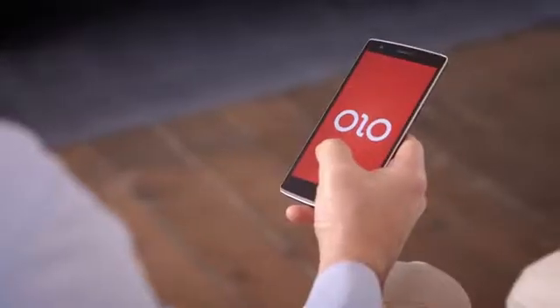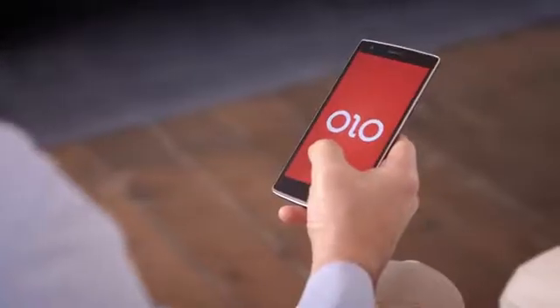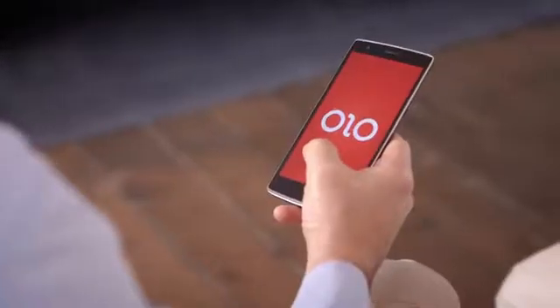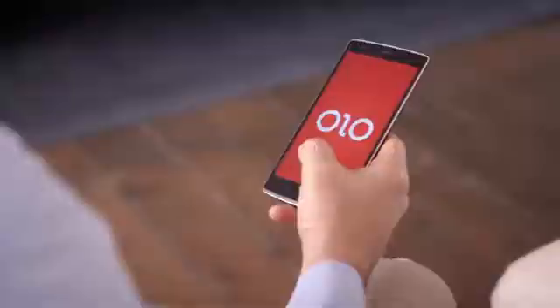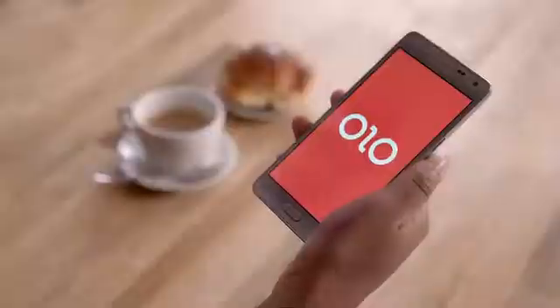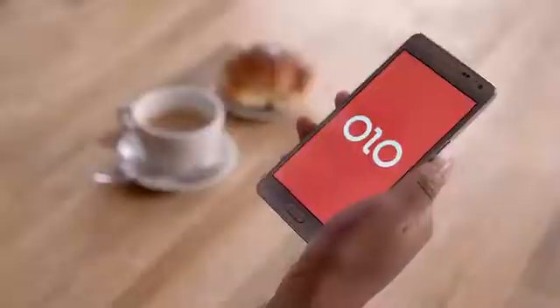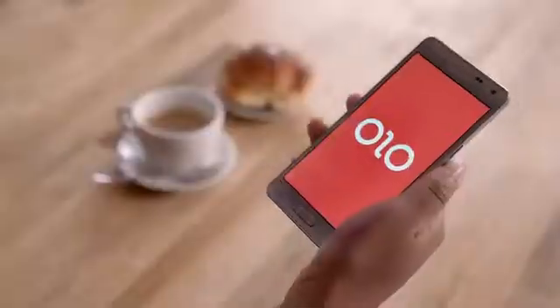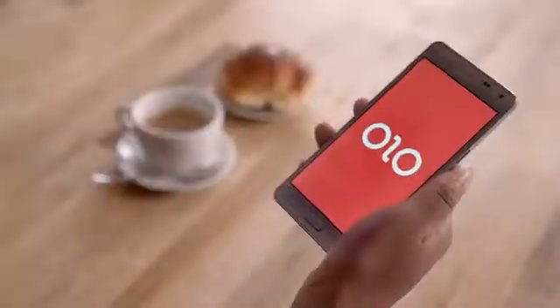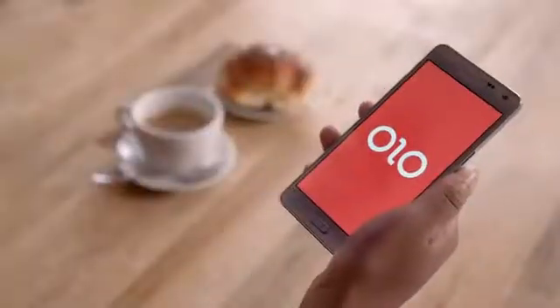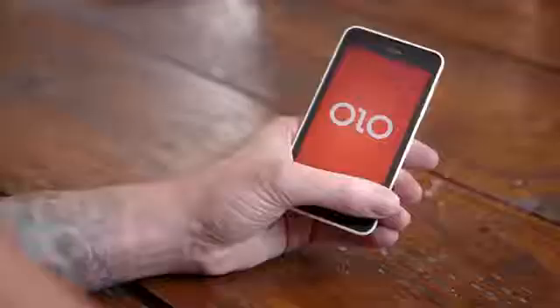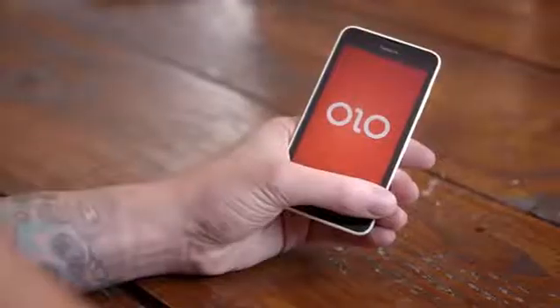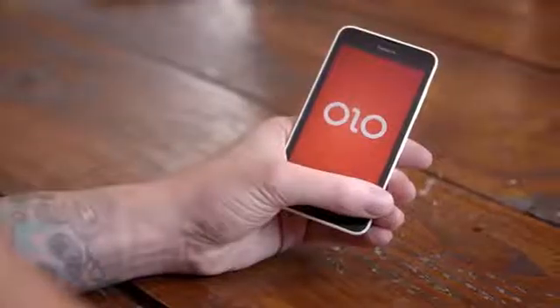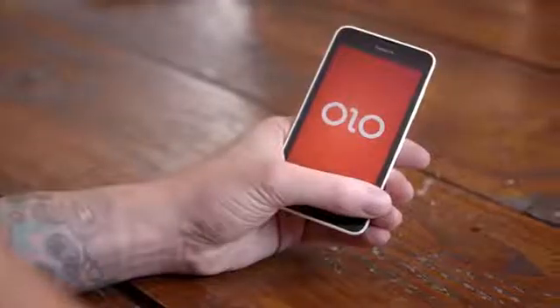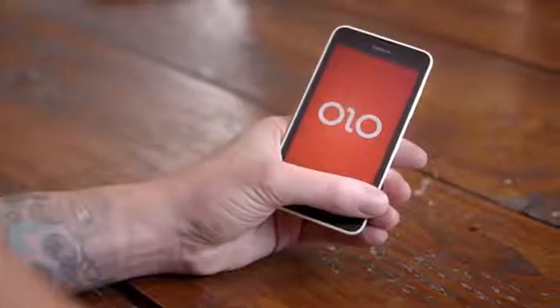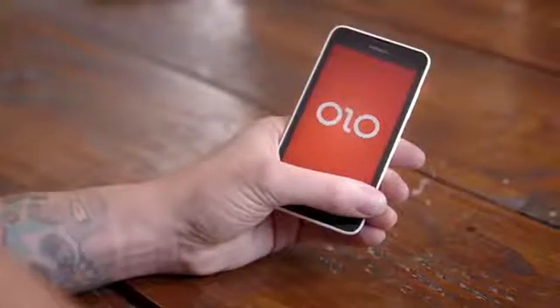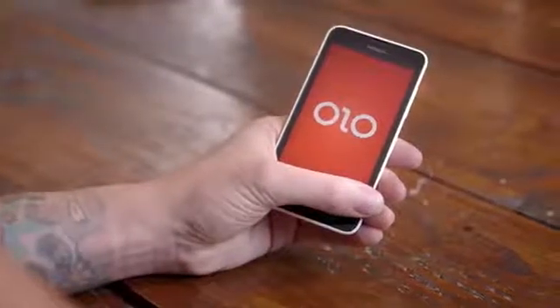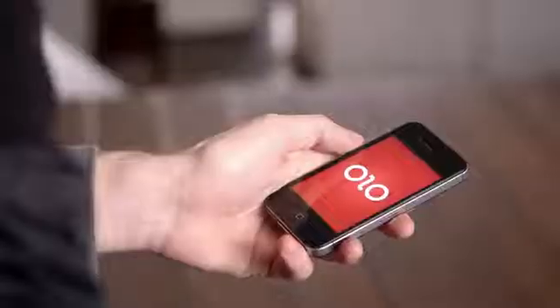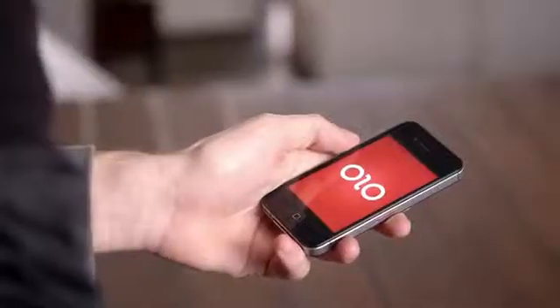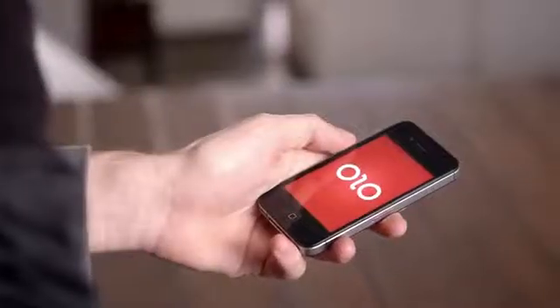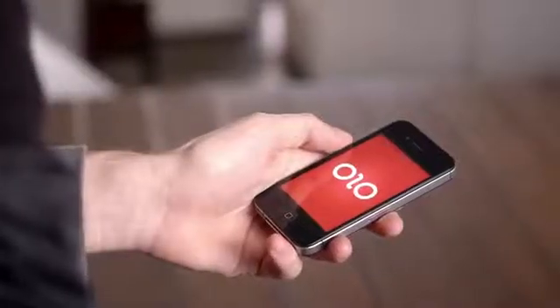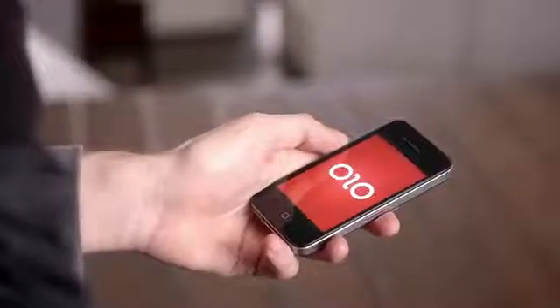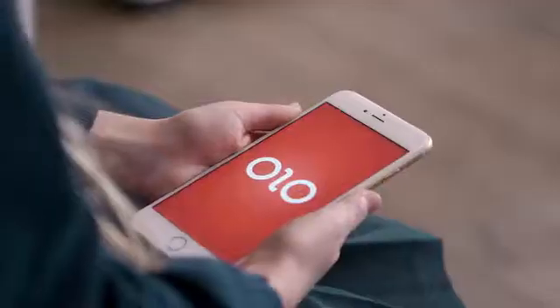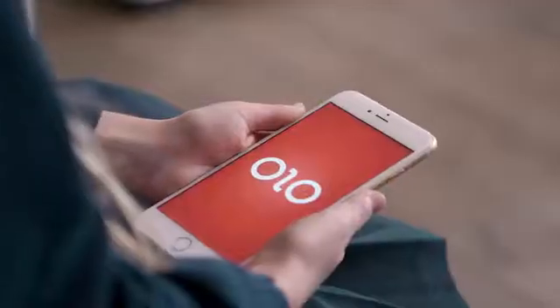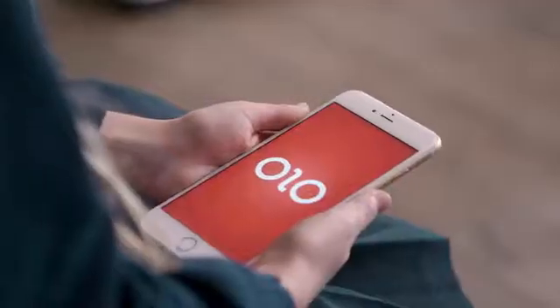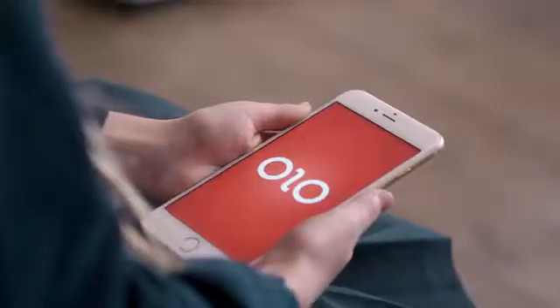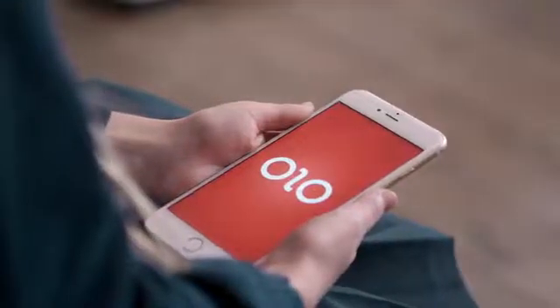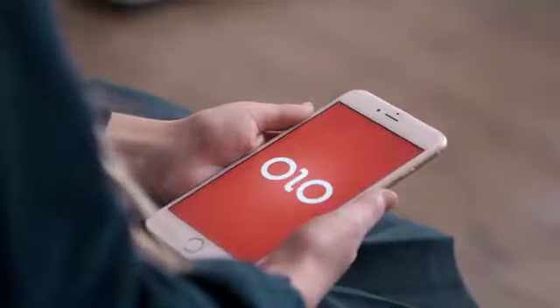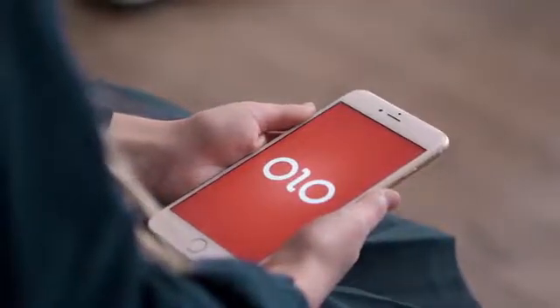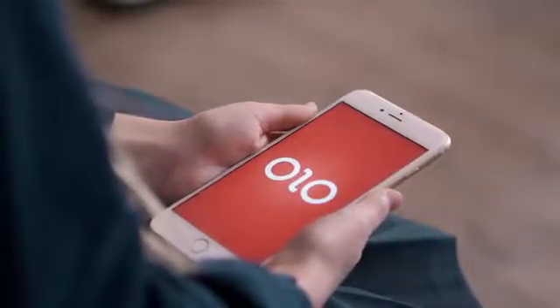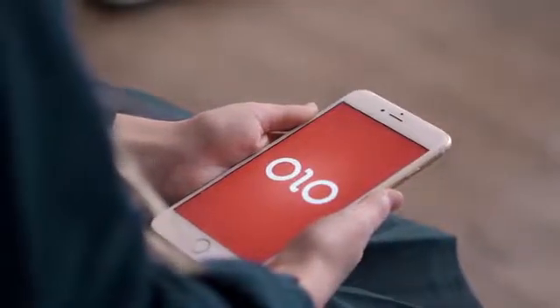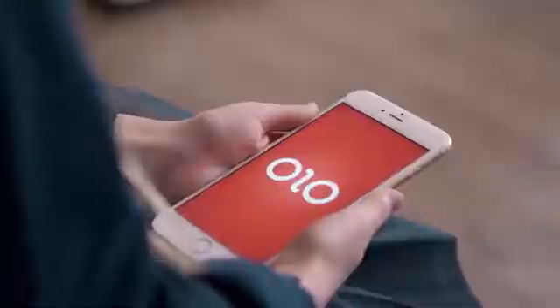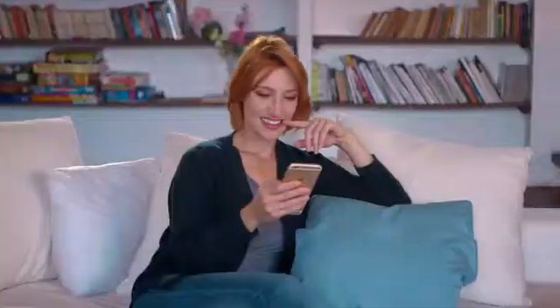Olo works with phones of all sizes. Its app is available for iOS, Android, and Windows Phone.